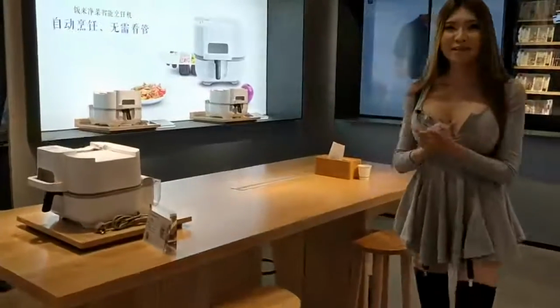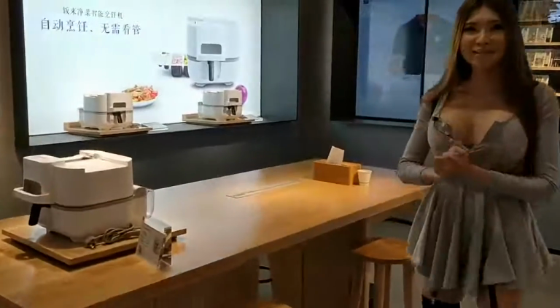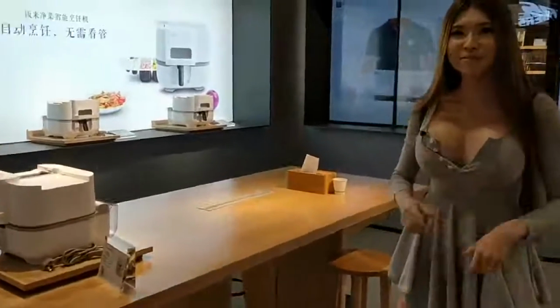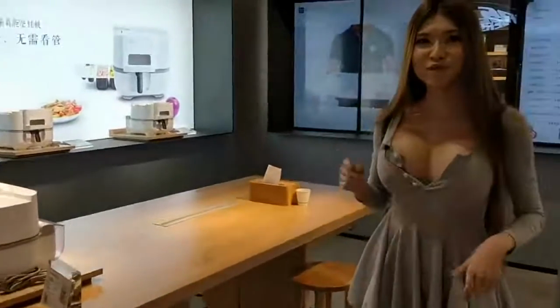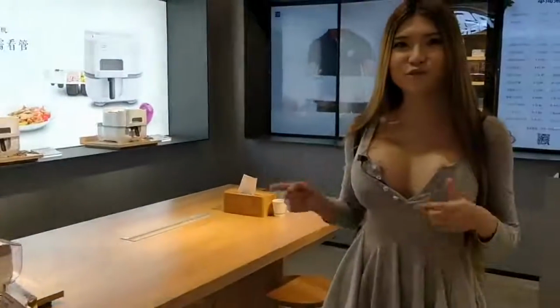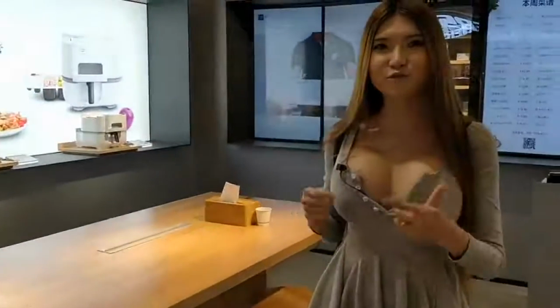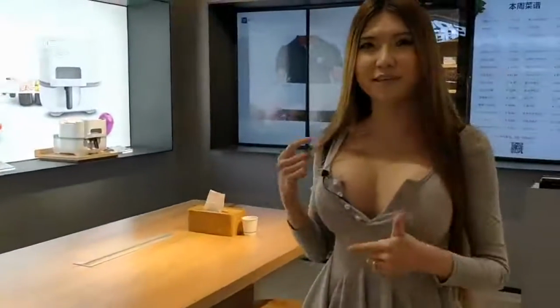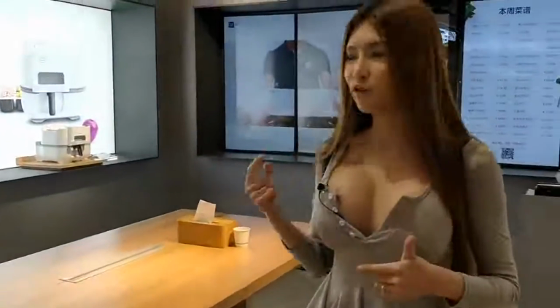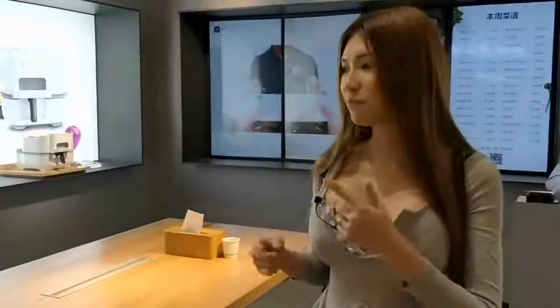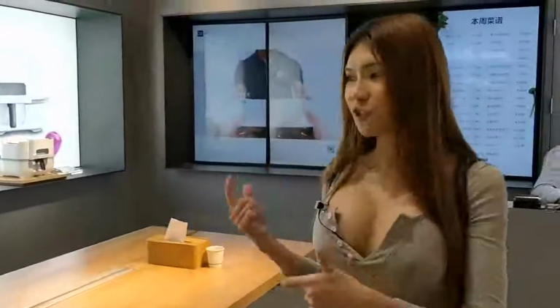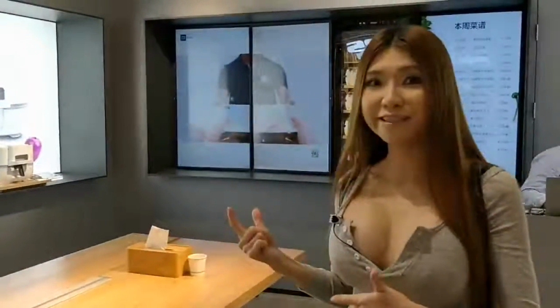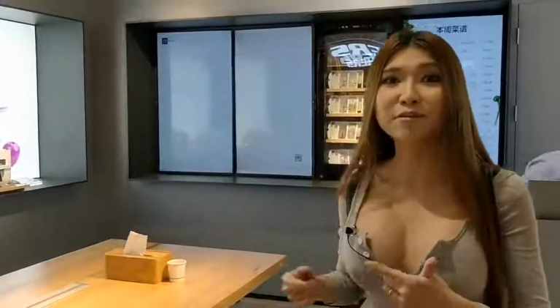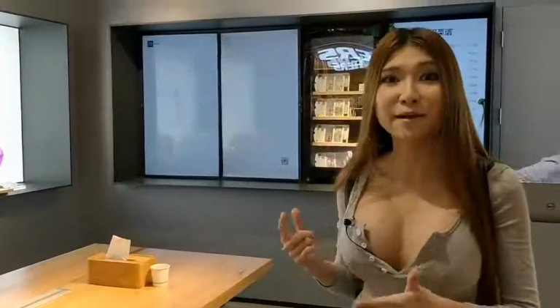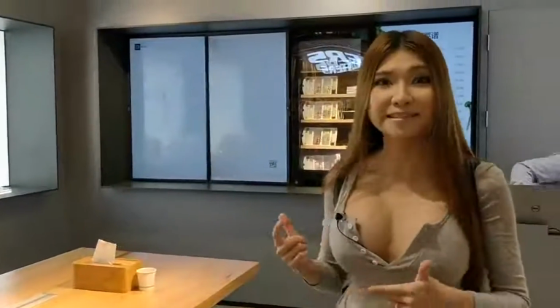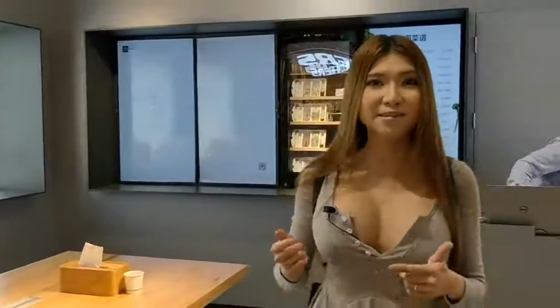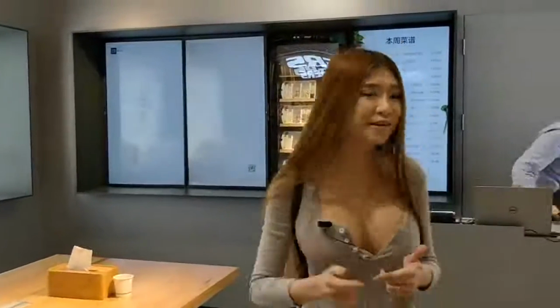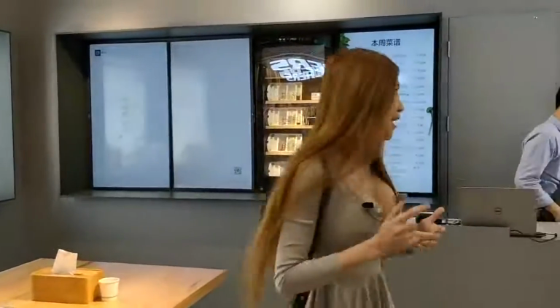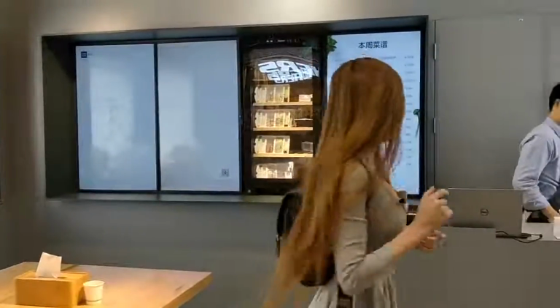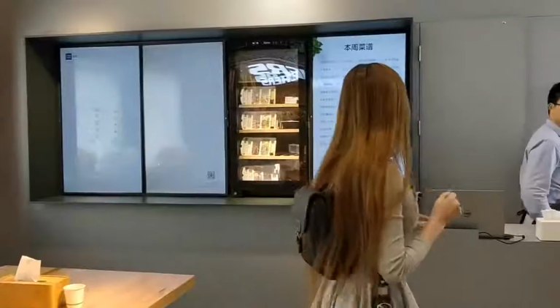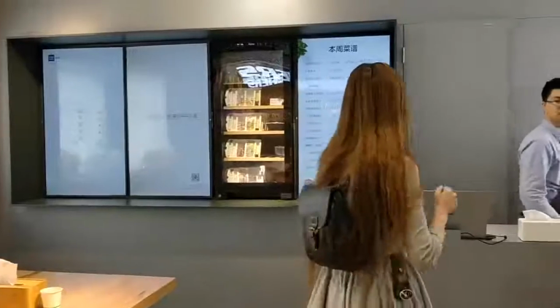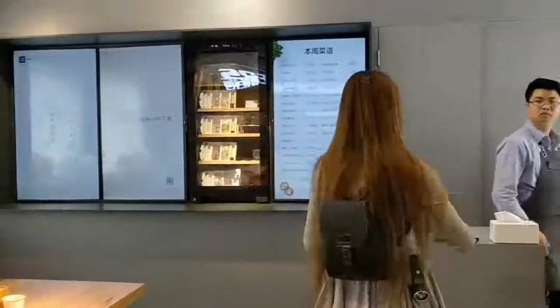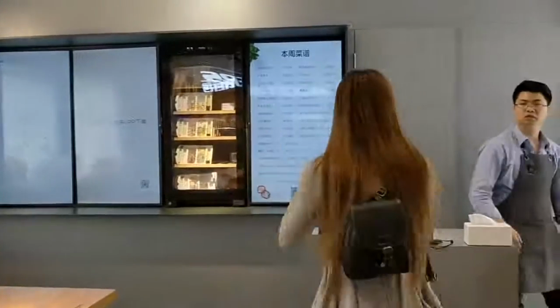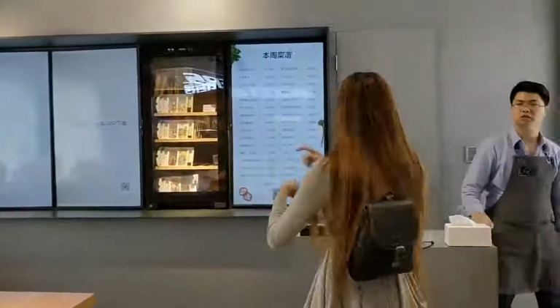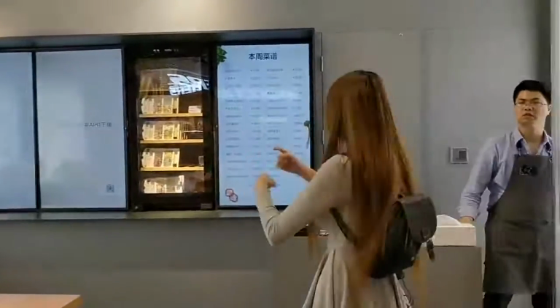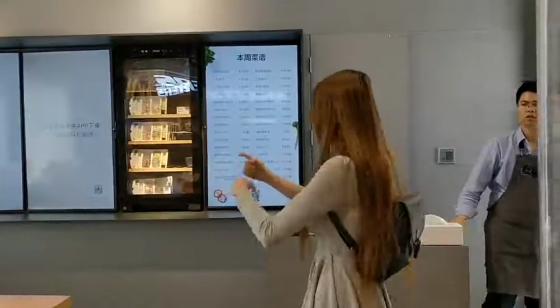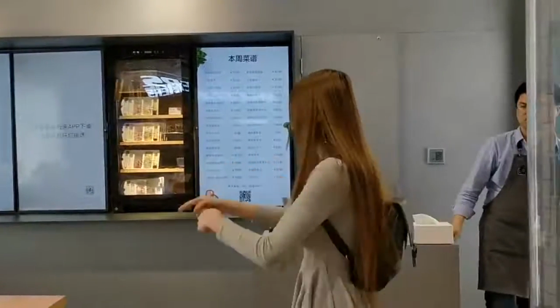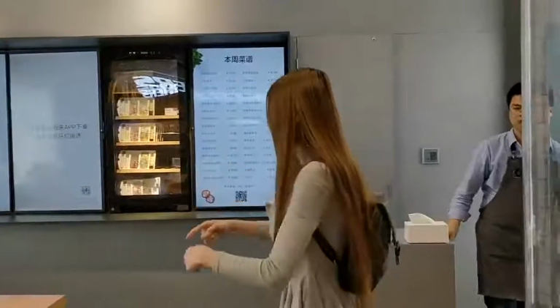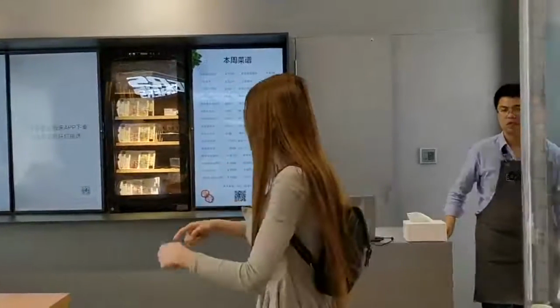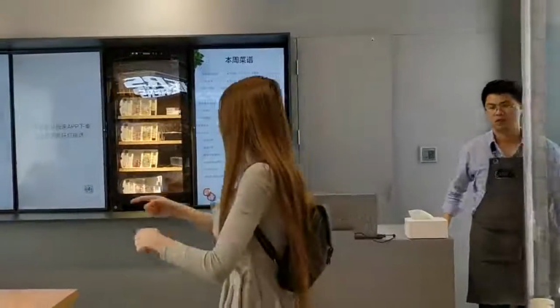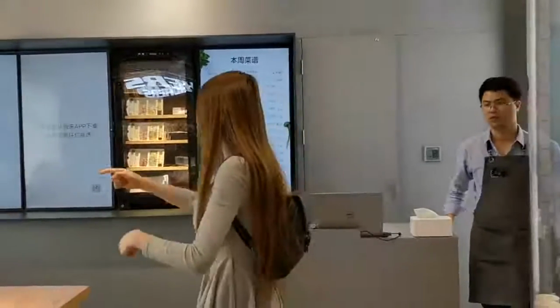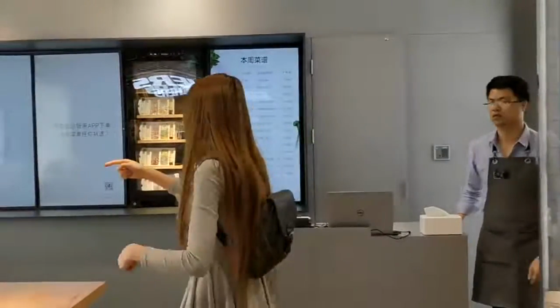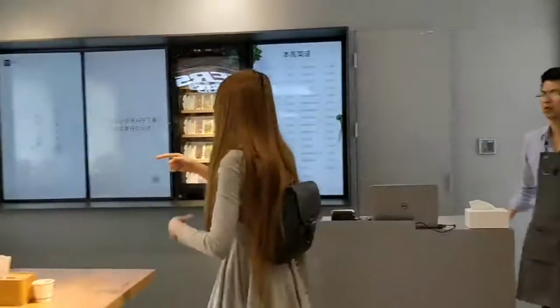Today I am going to show you the cooking machine that cooks by itself. Can you show me? It's very simple.